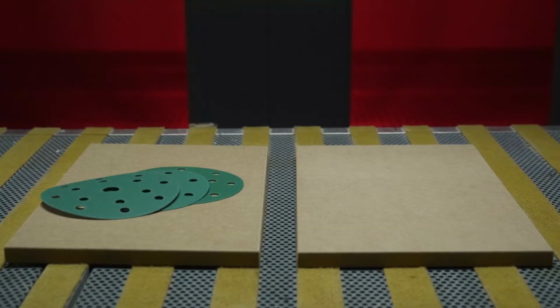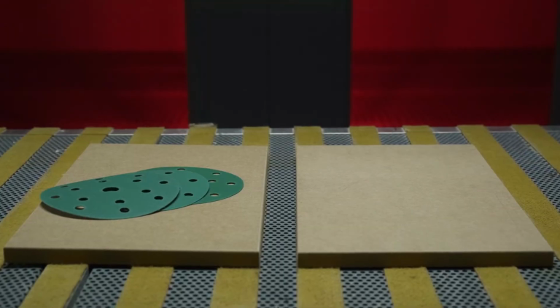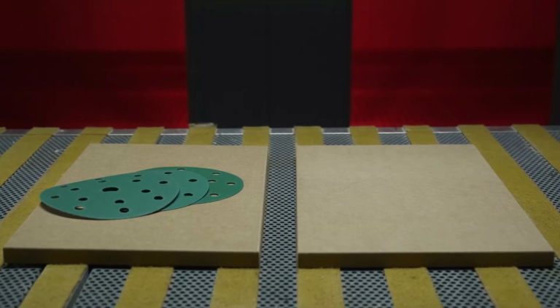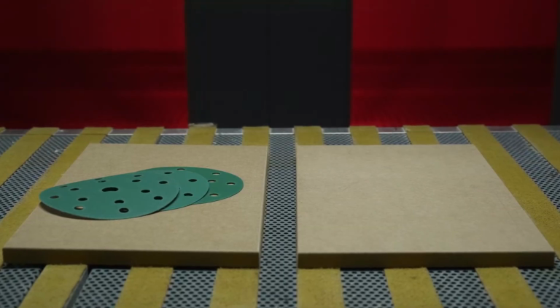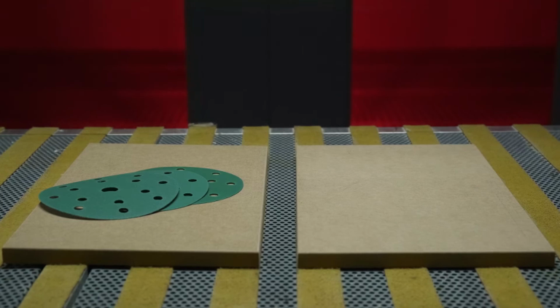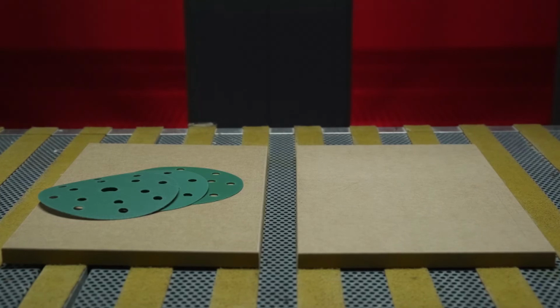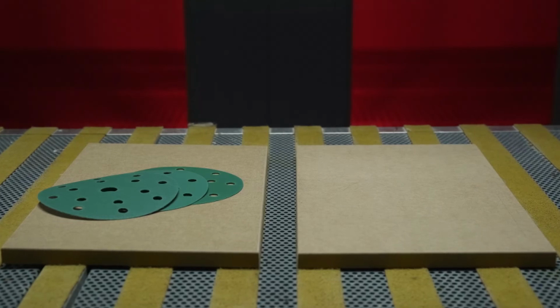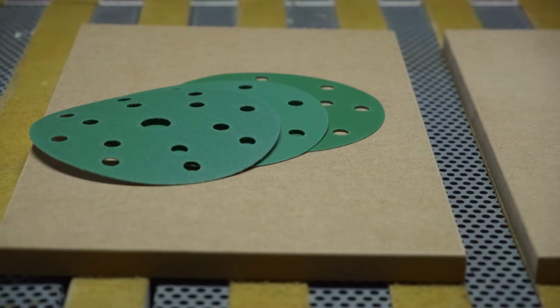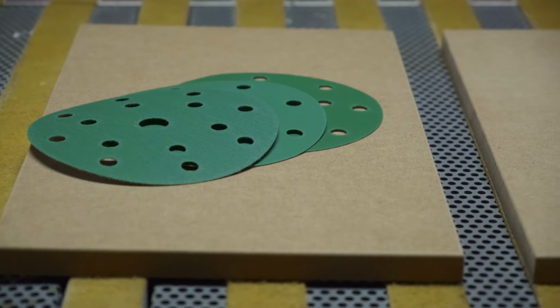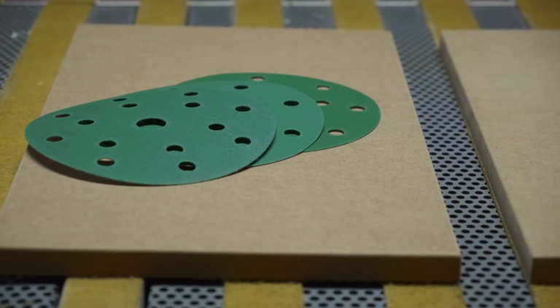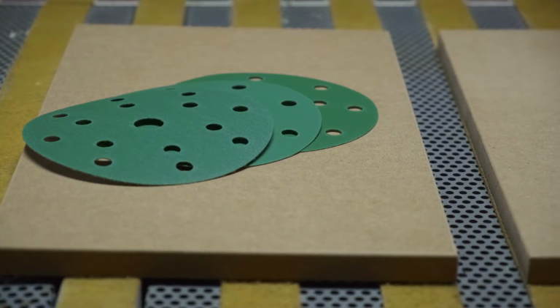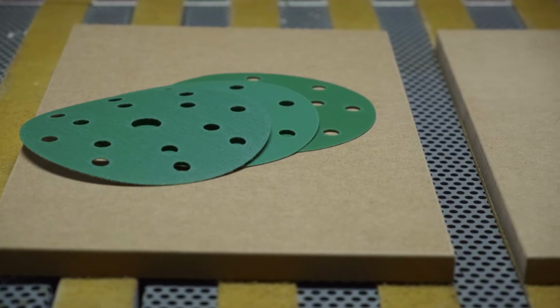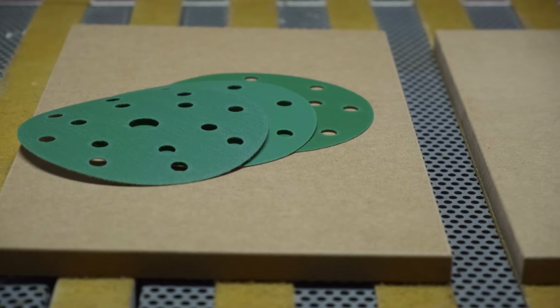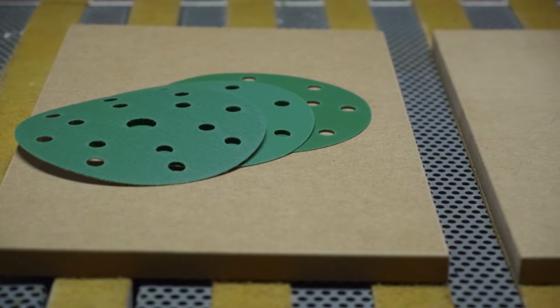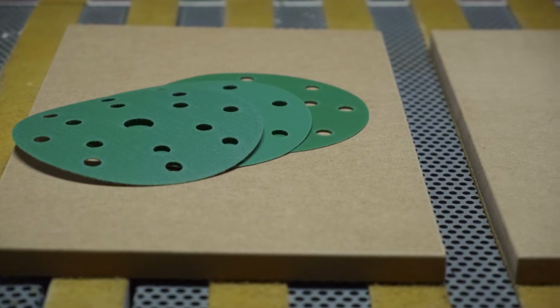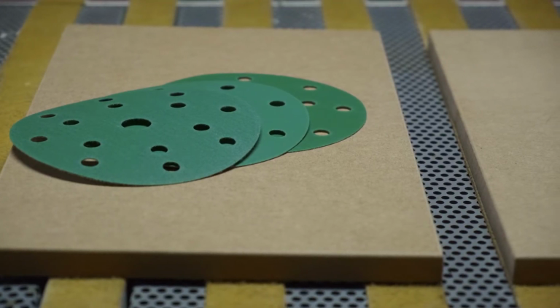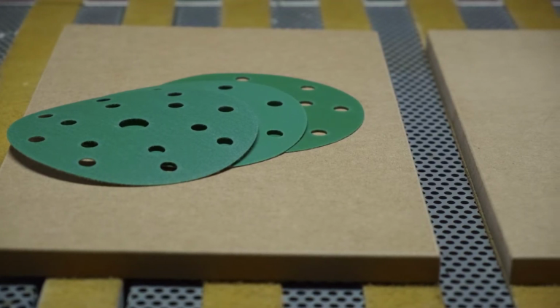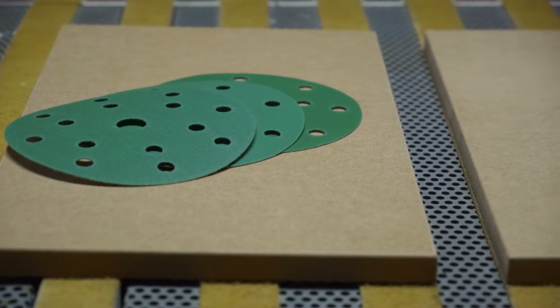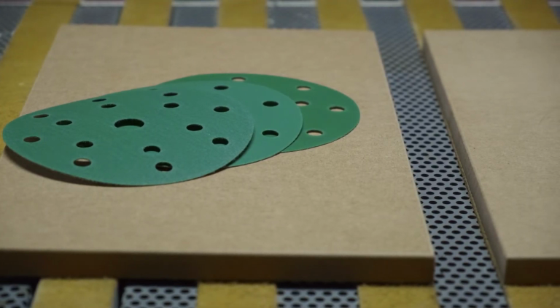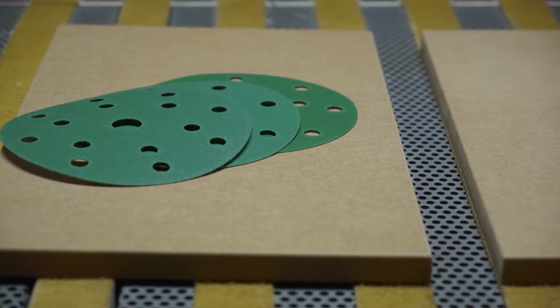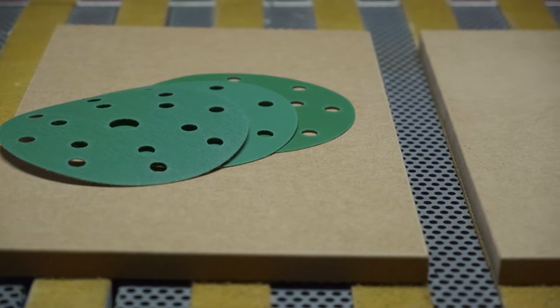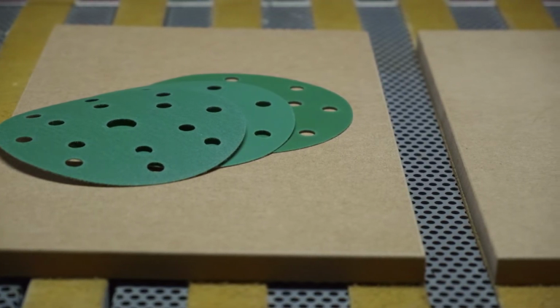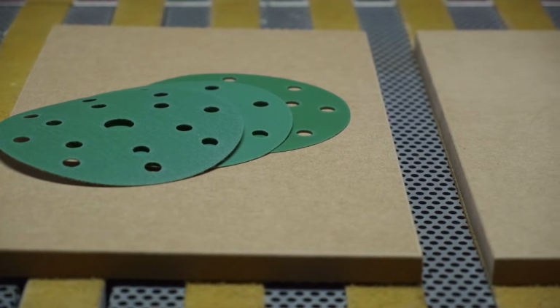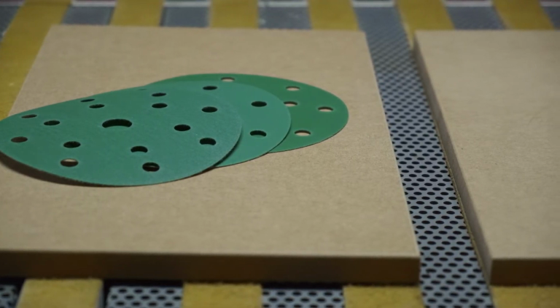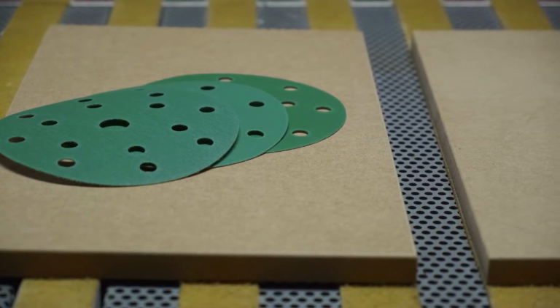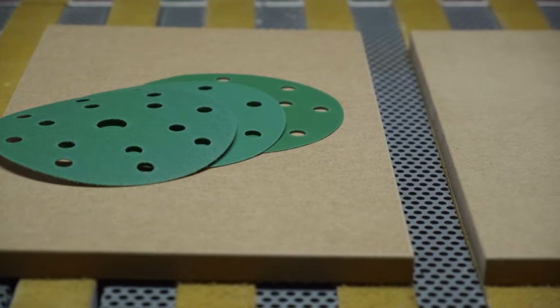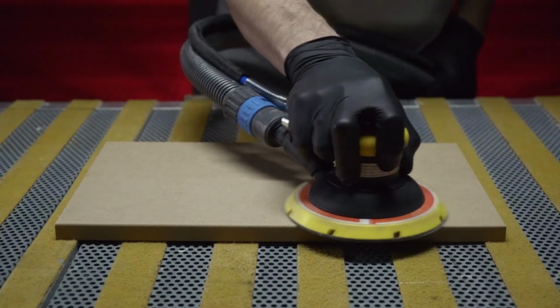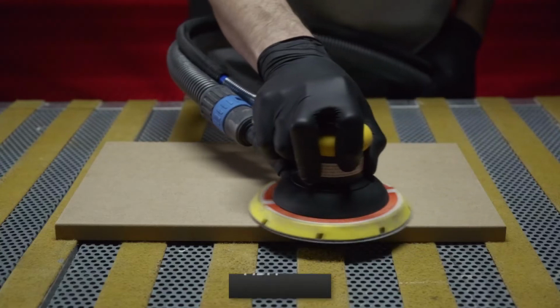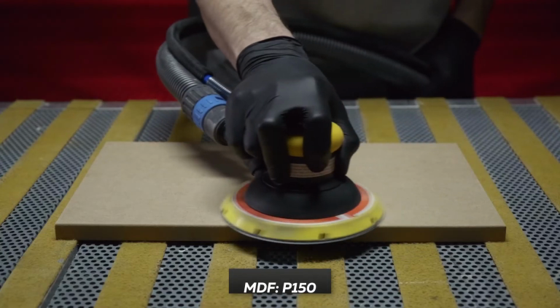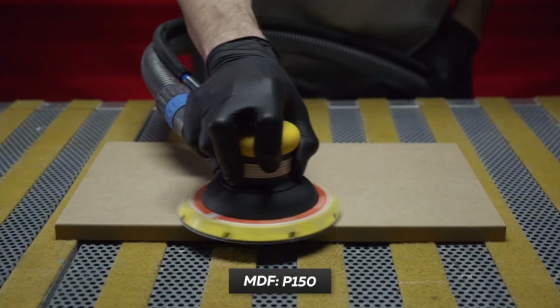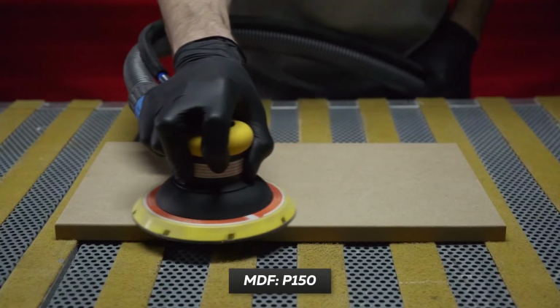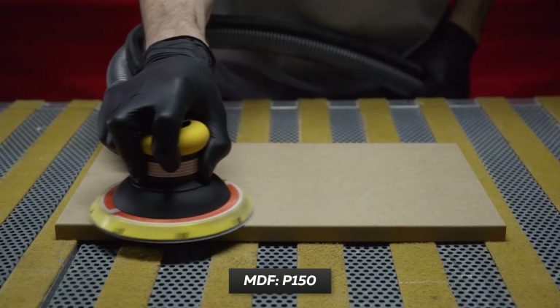Grit range of abrasive discs covers all needs in future production, from panel sanding to all types of coating.